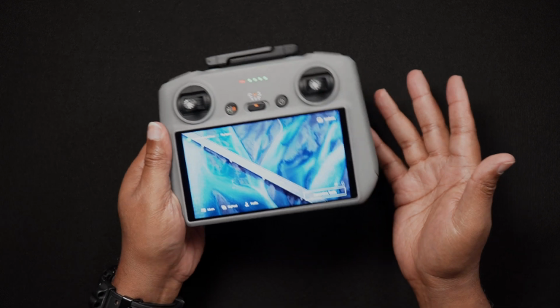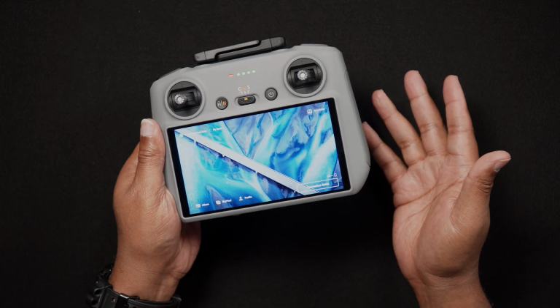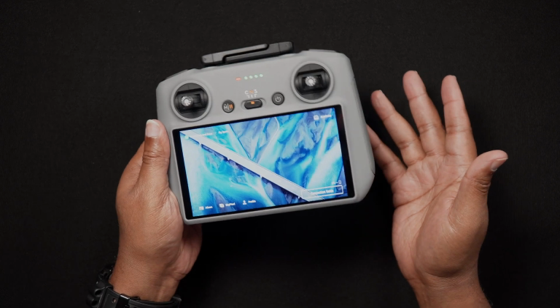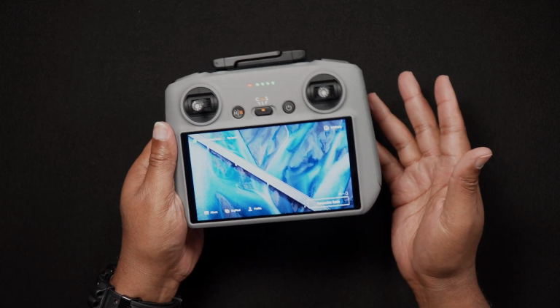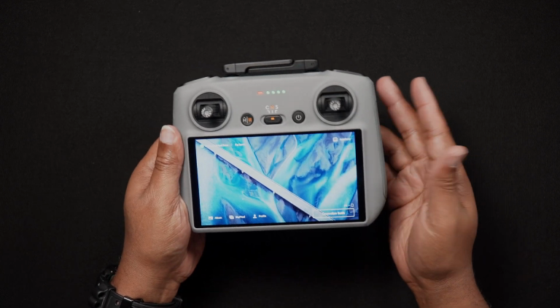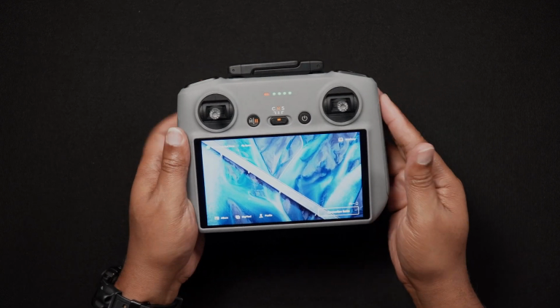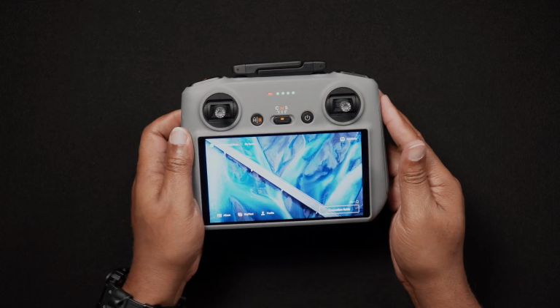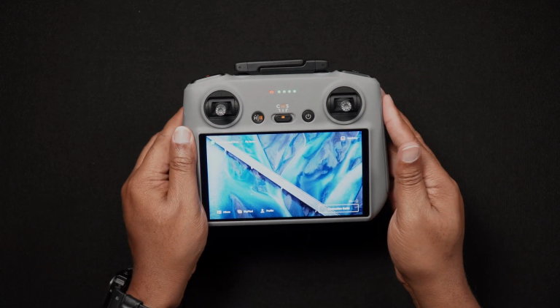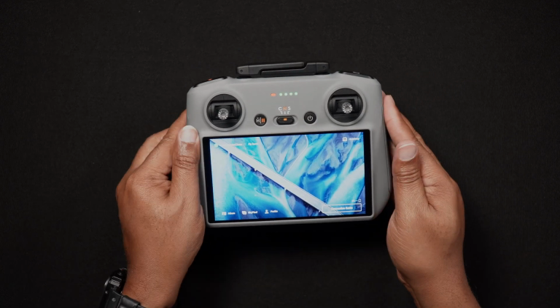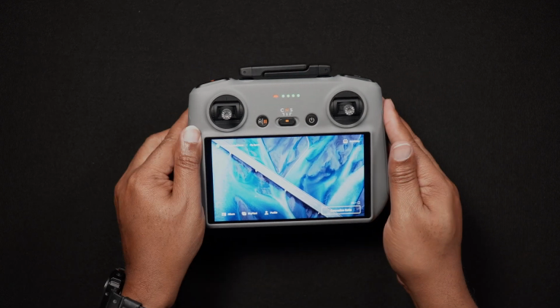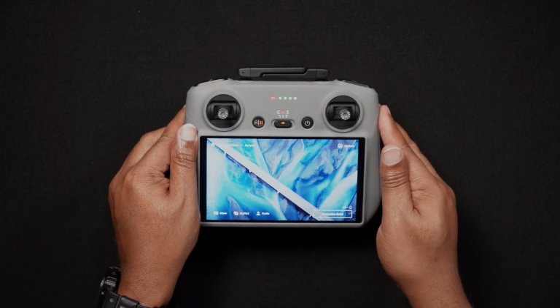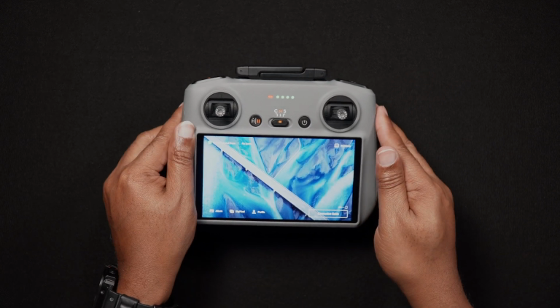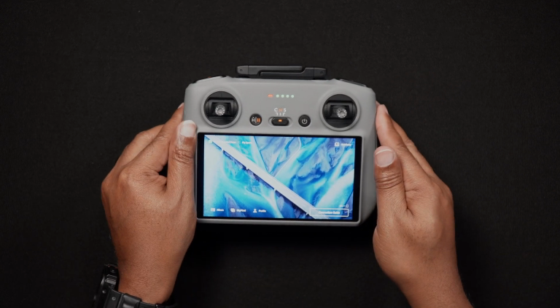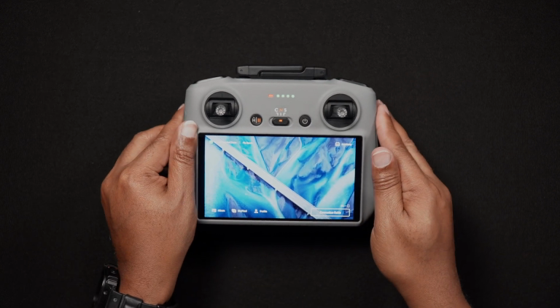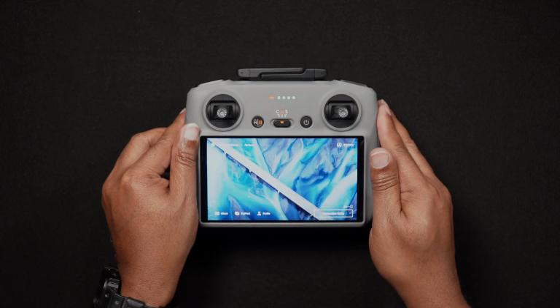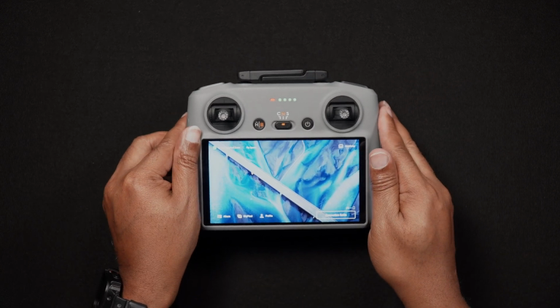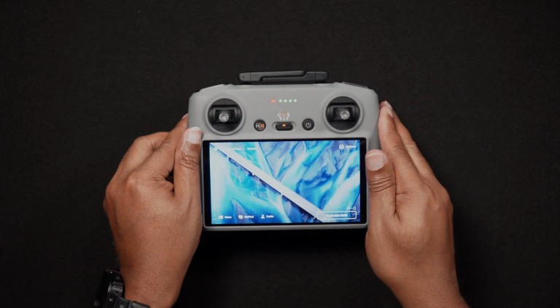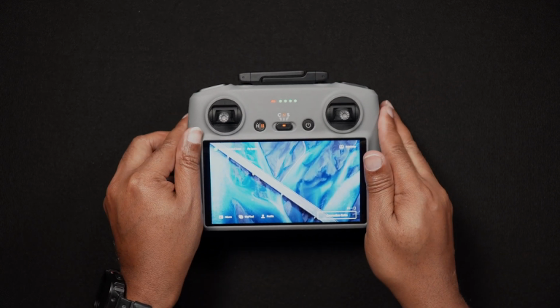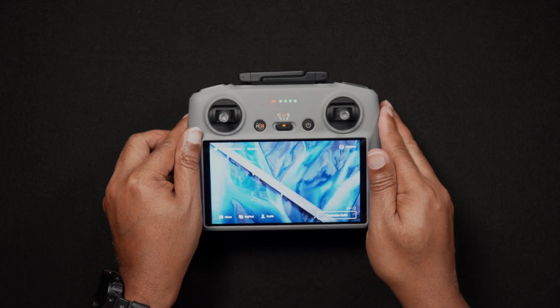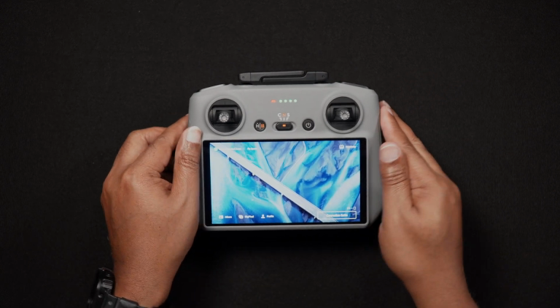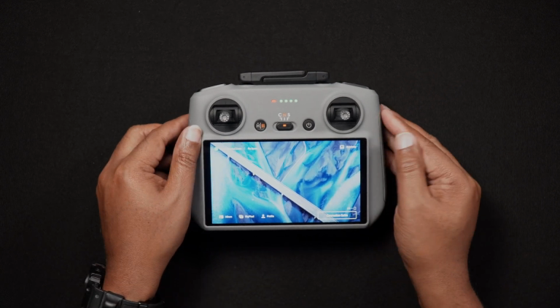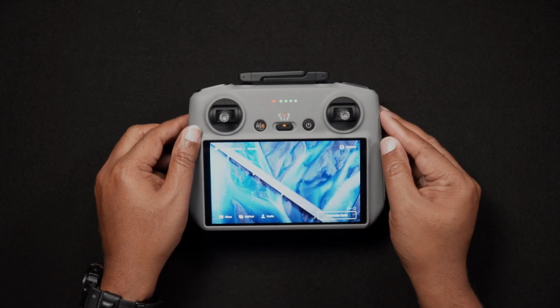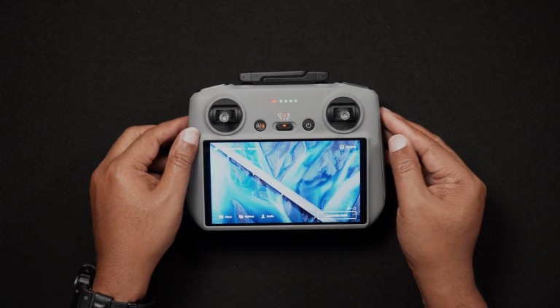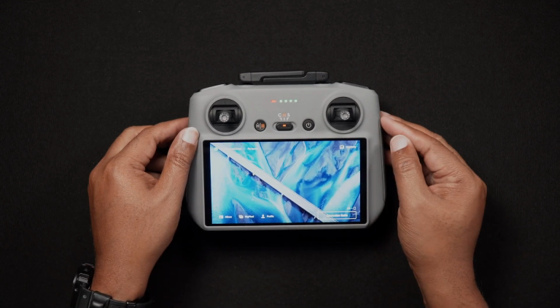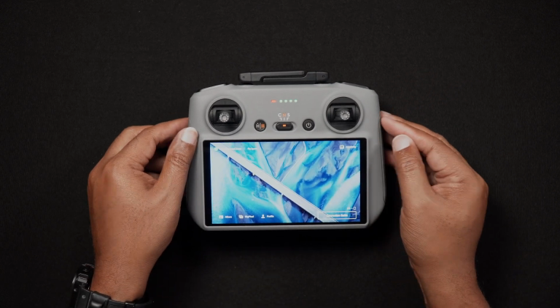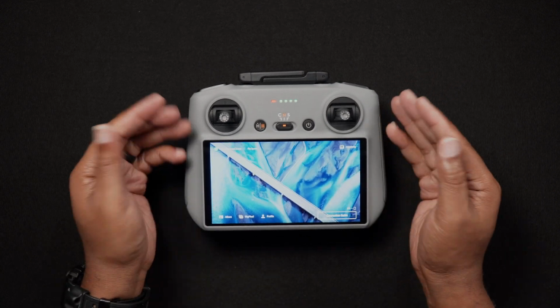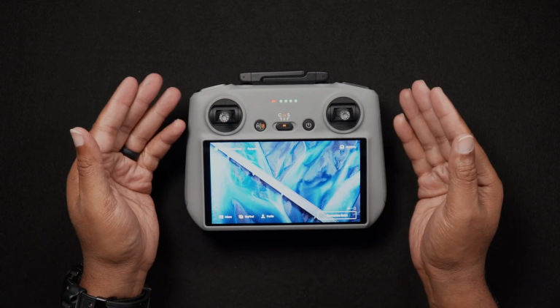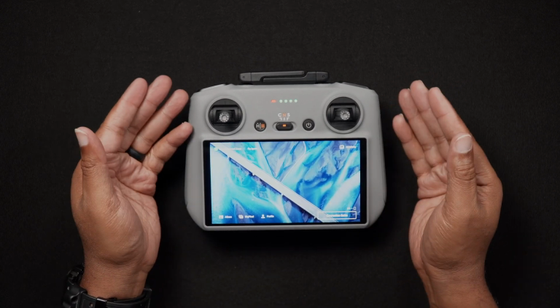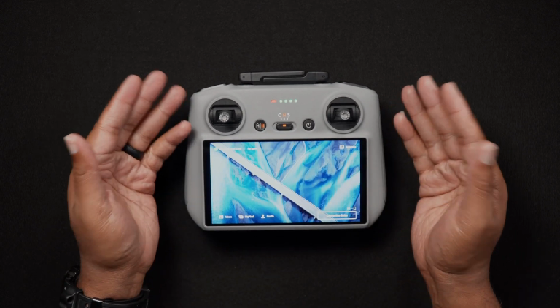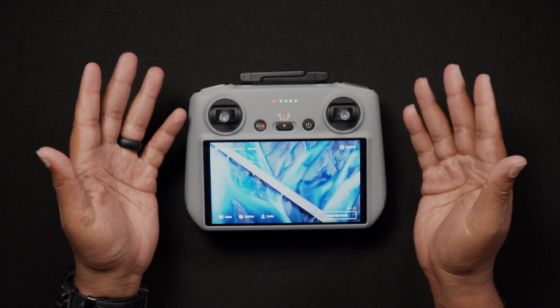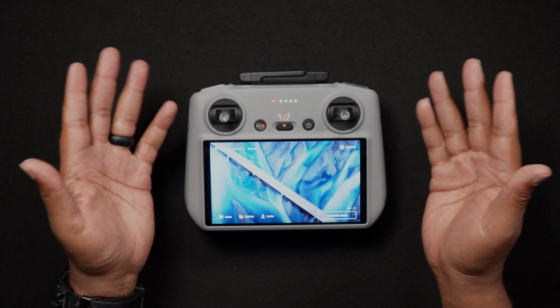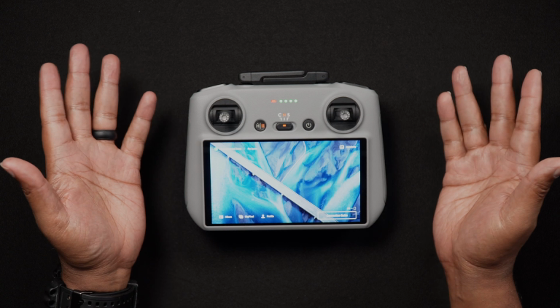For more tutorials and reviews, feel free to head to droneblog.com.